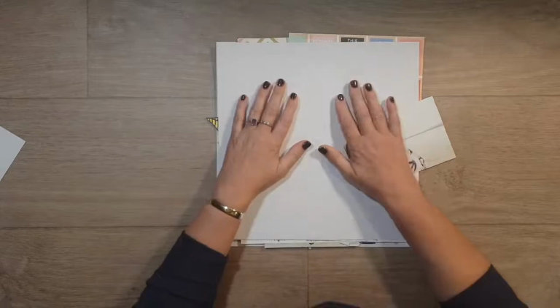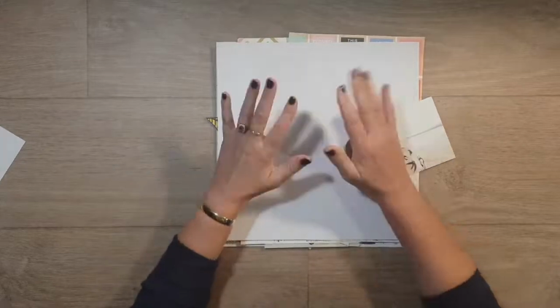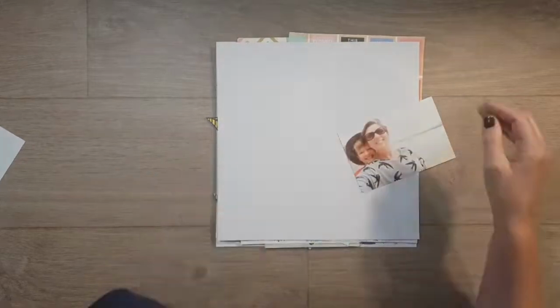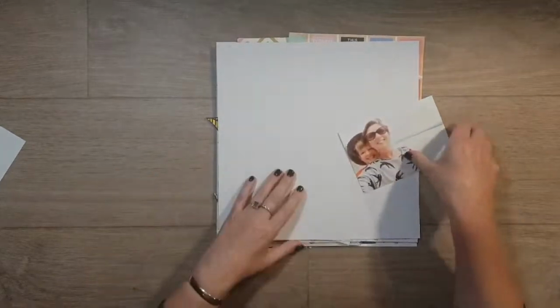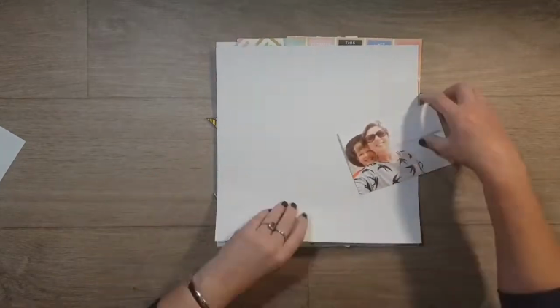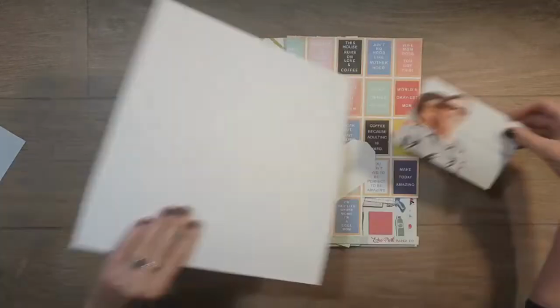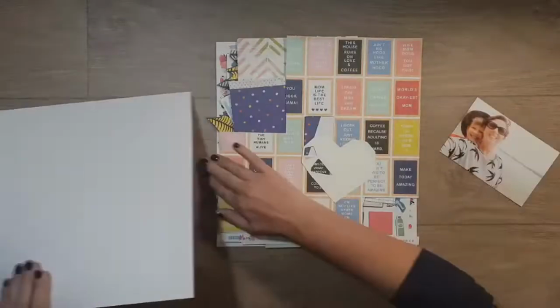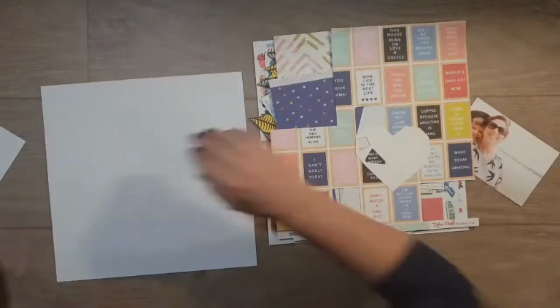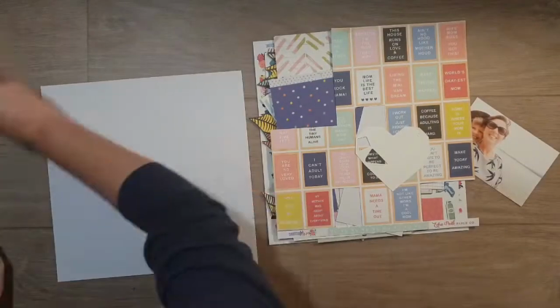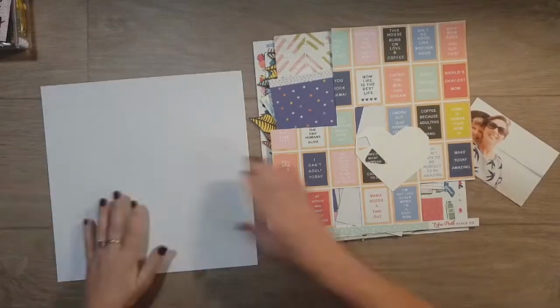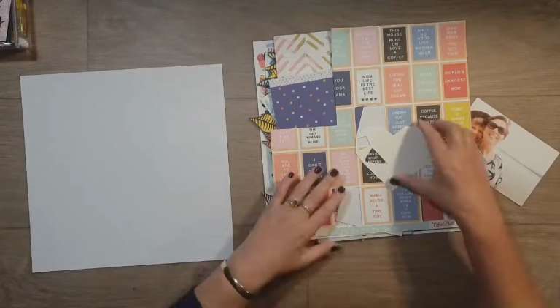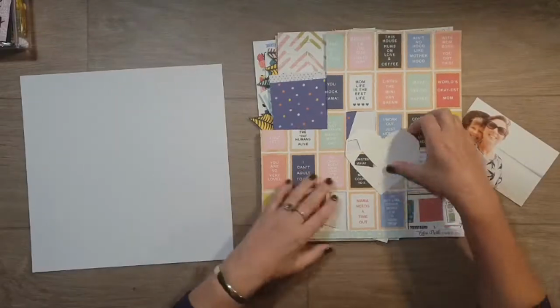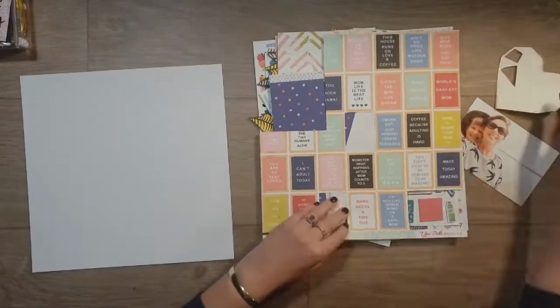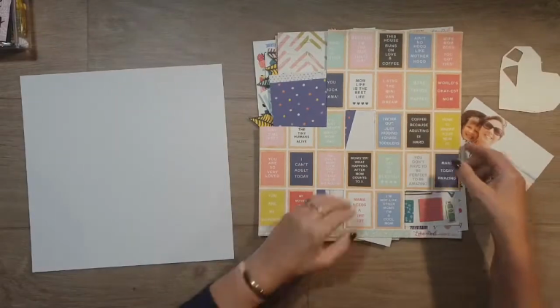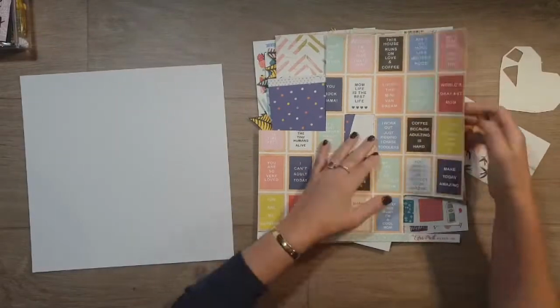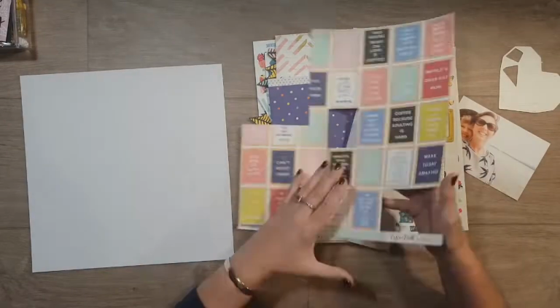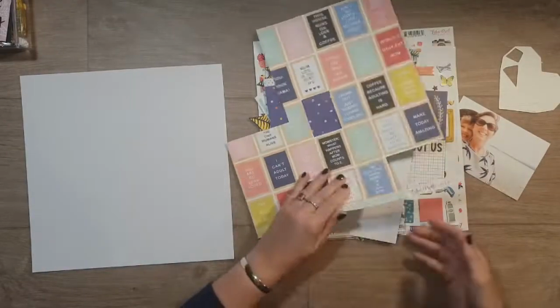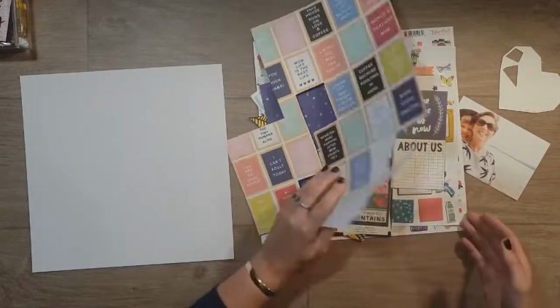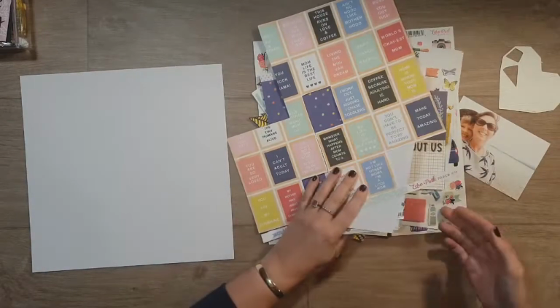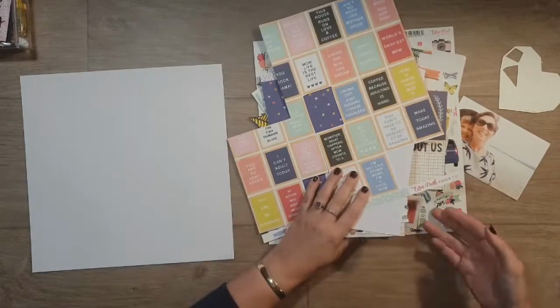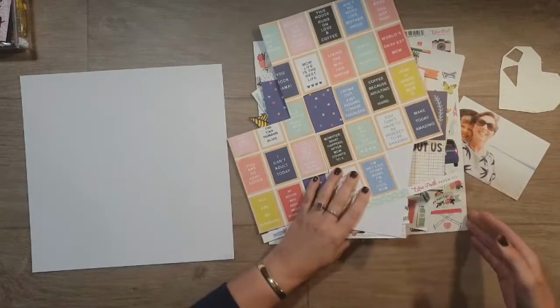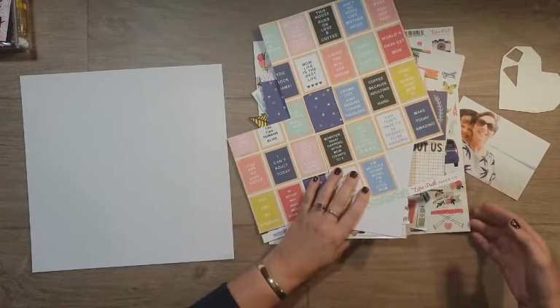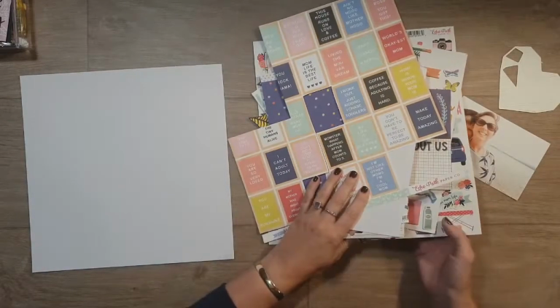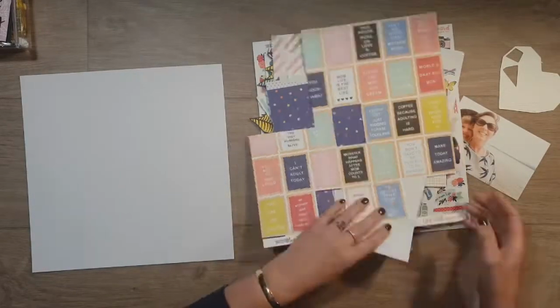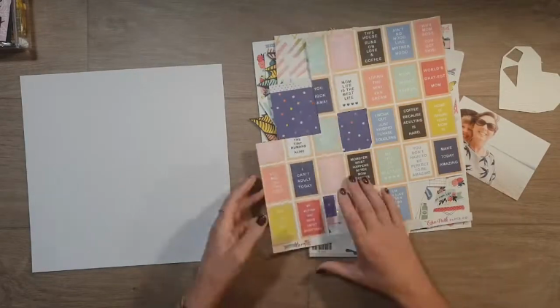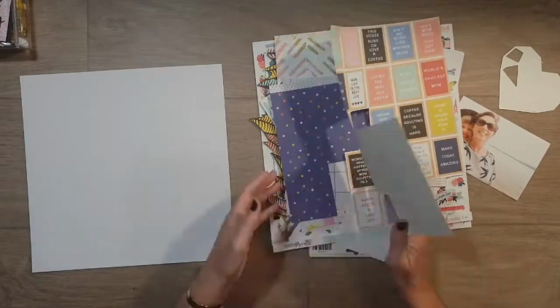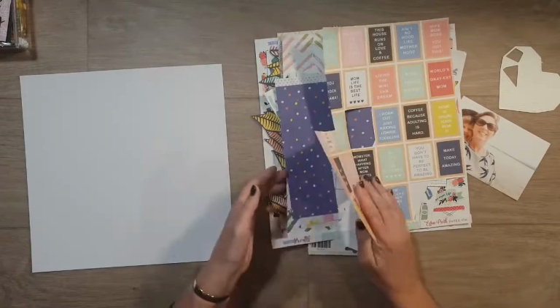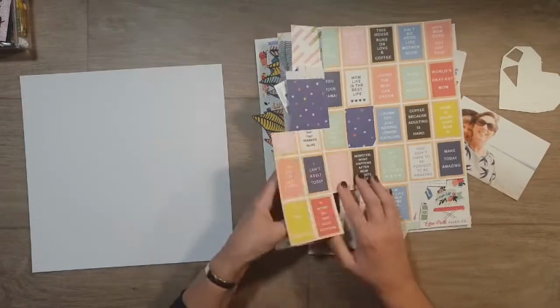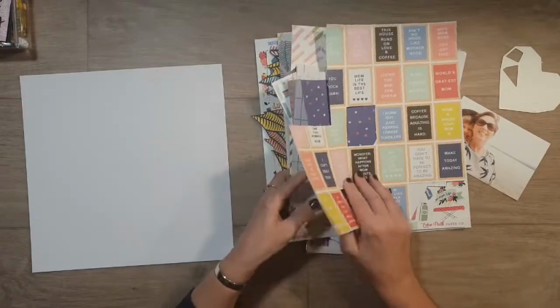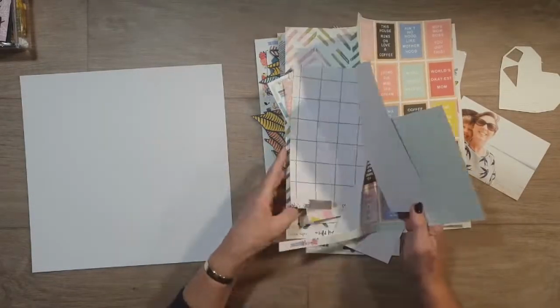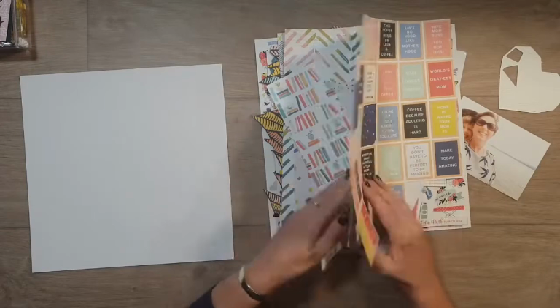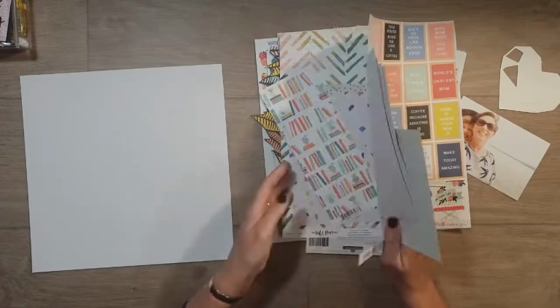Hi y'all, Cynthia here back with a 12 by 12 layout for the Crafty Maven Getaway channel.